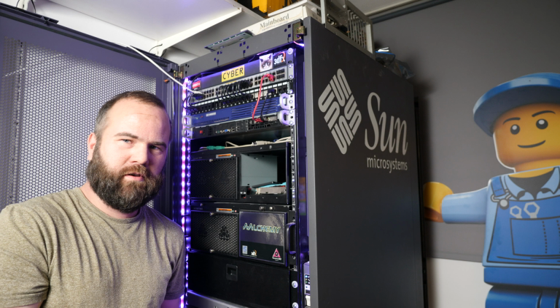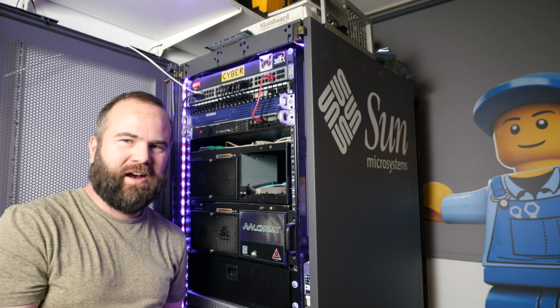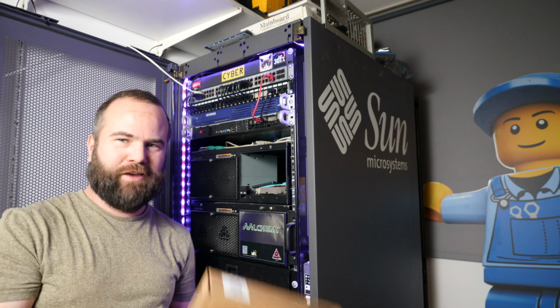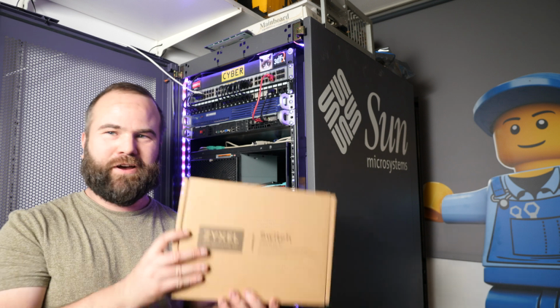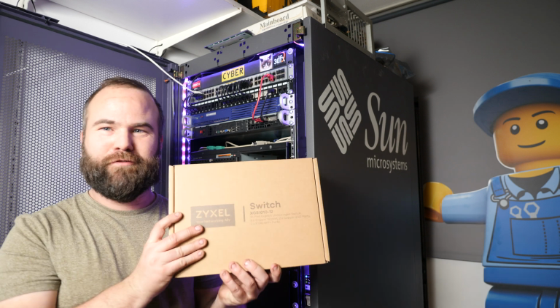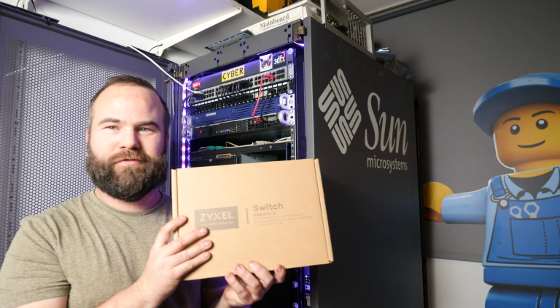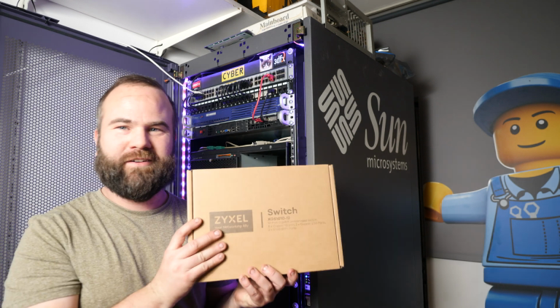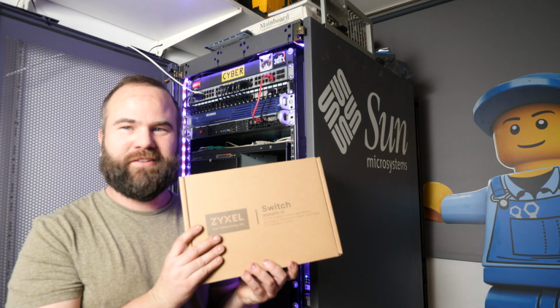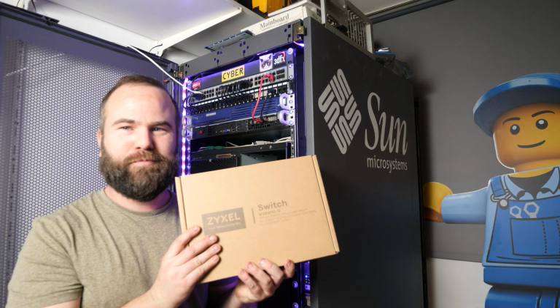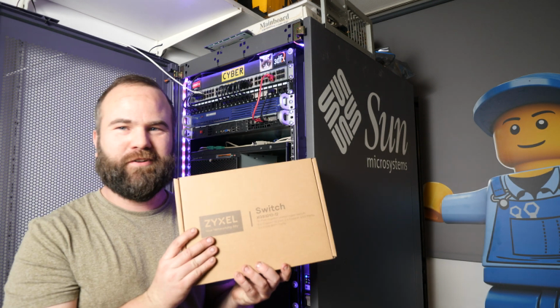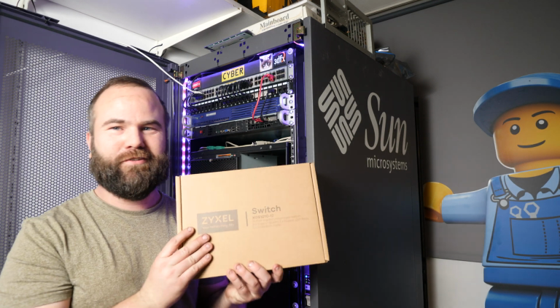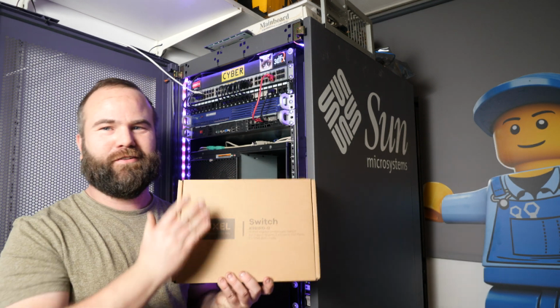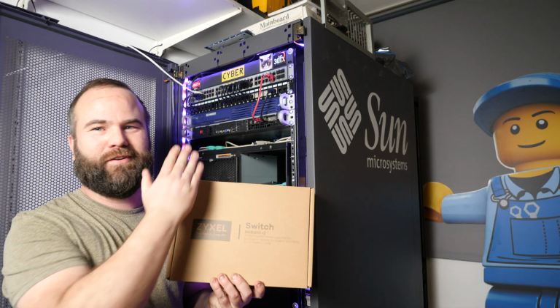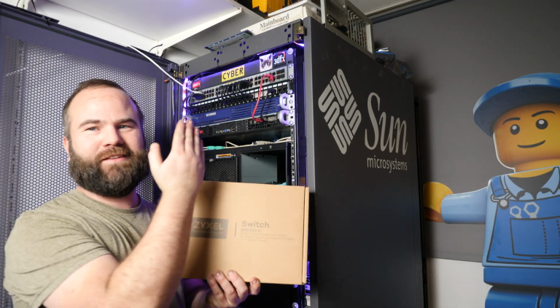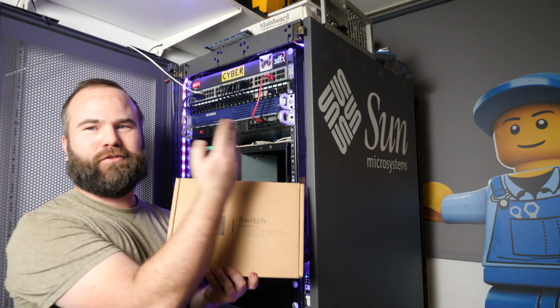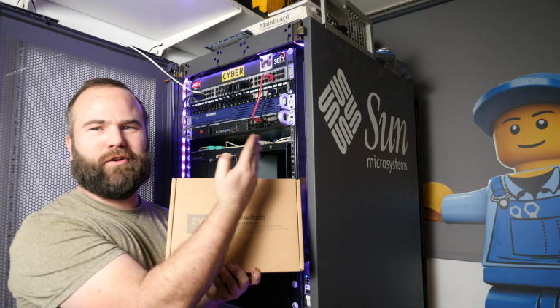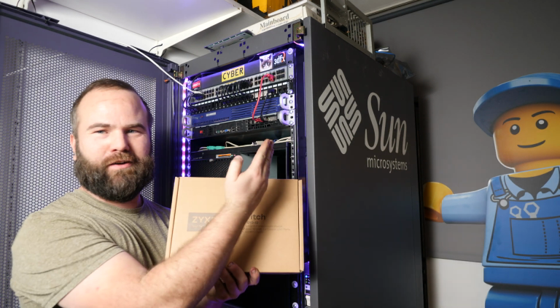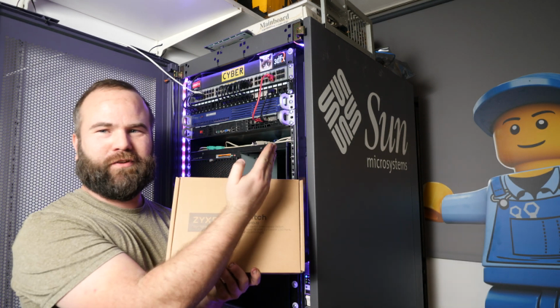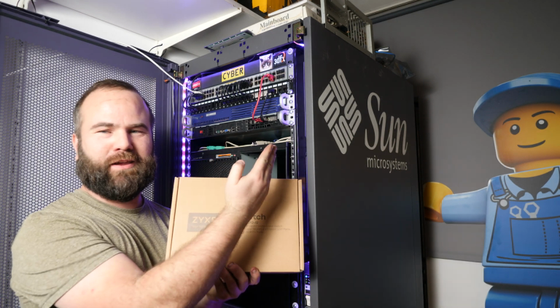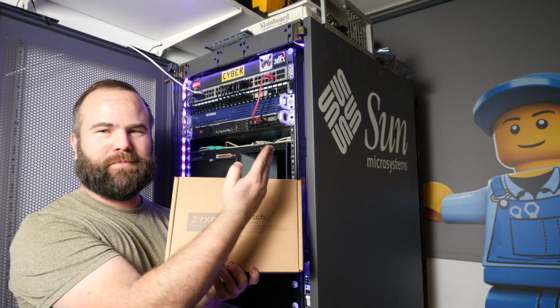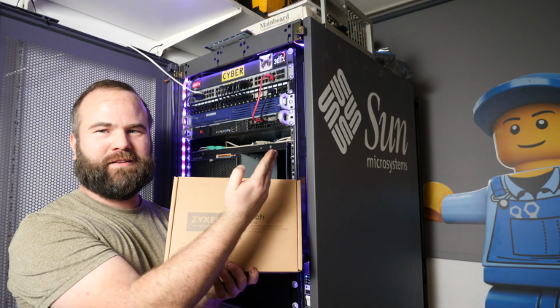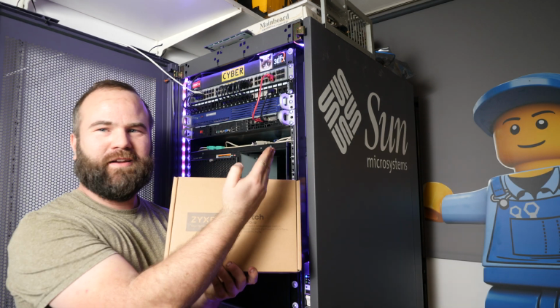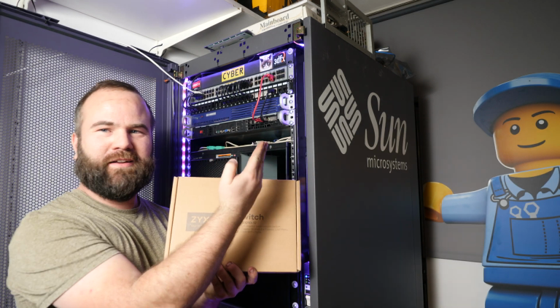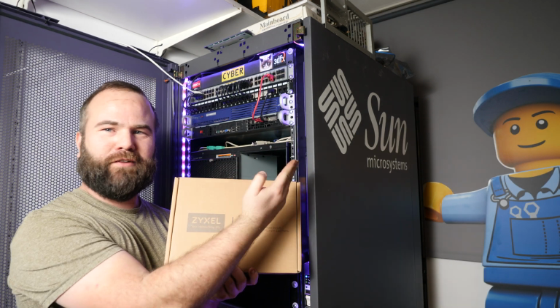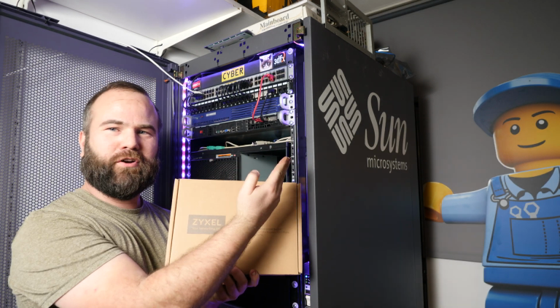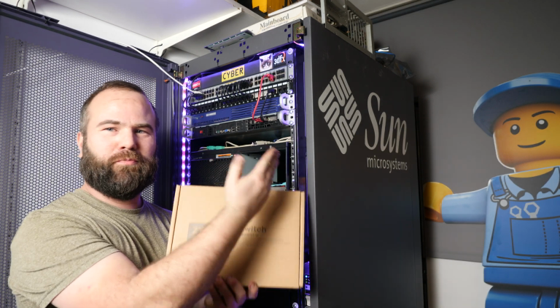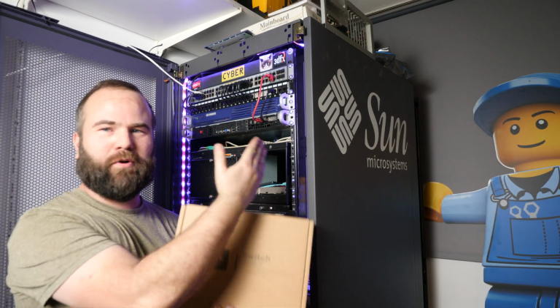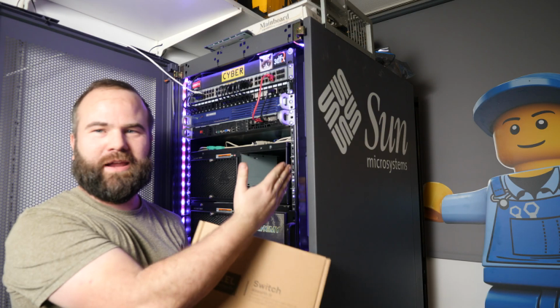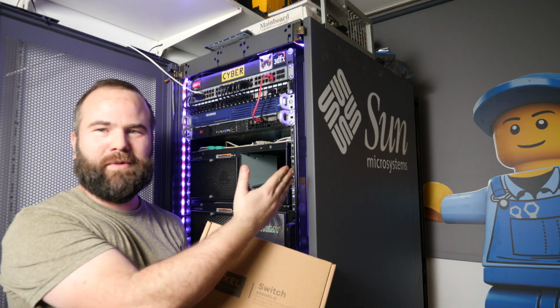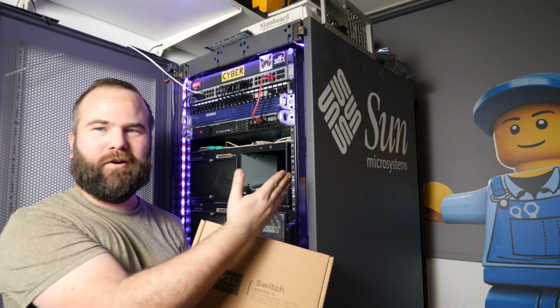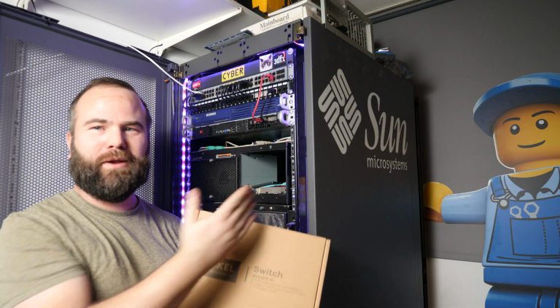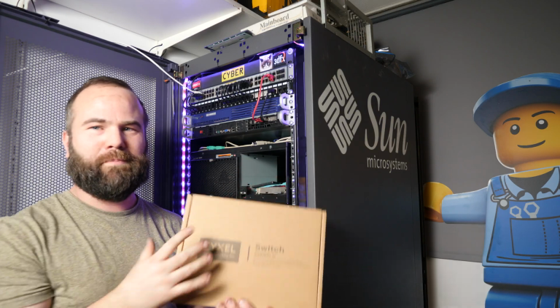I found a very cheap solution to get 2.5 gigabit network support in my home lab.